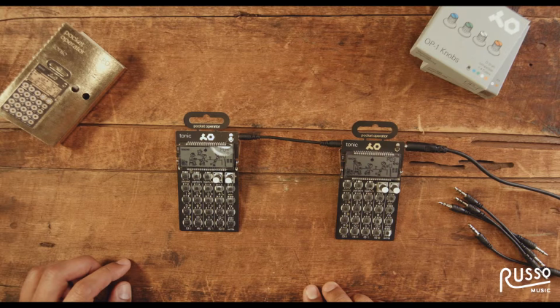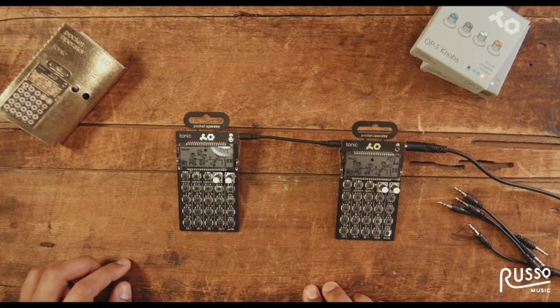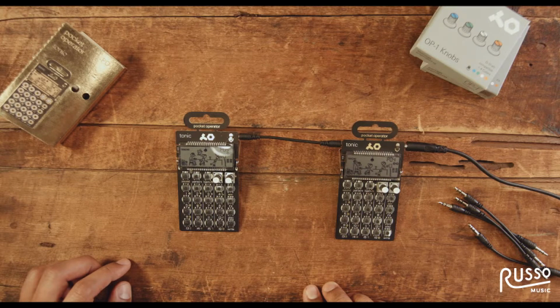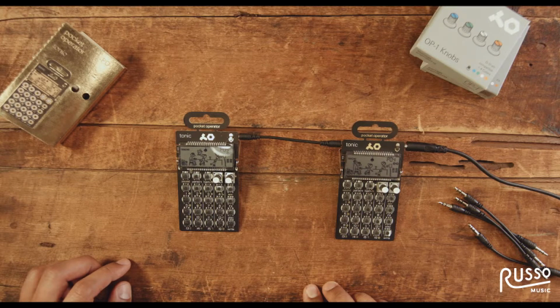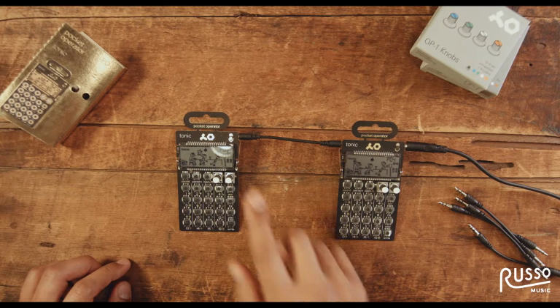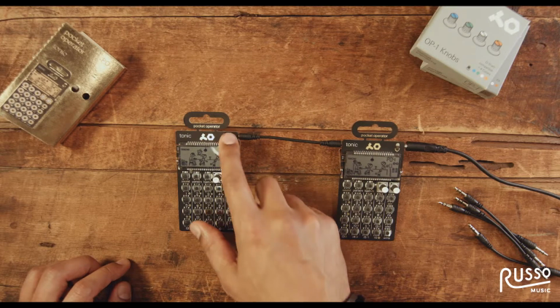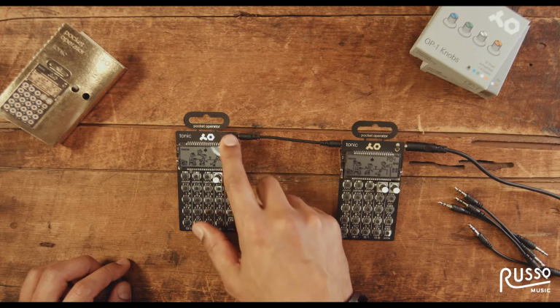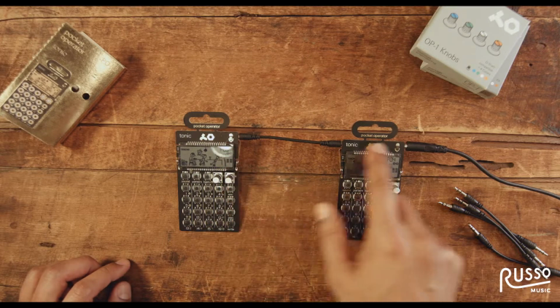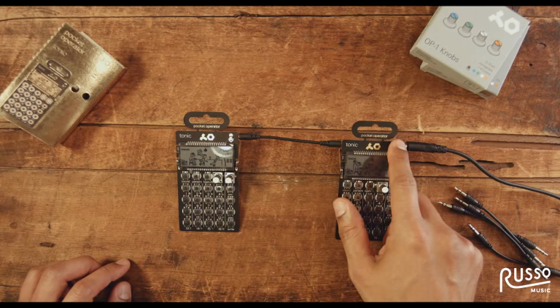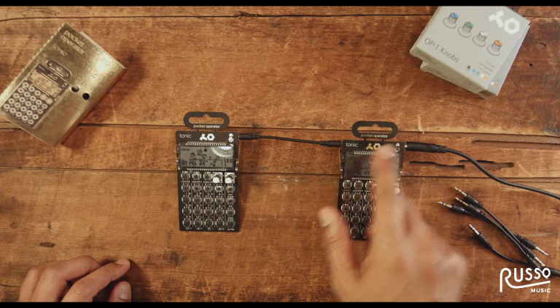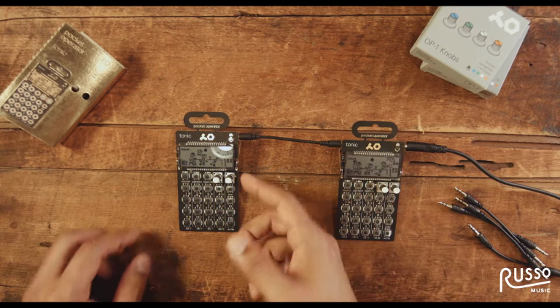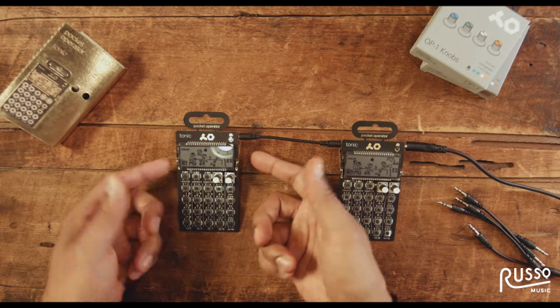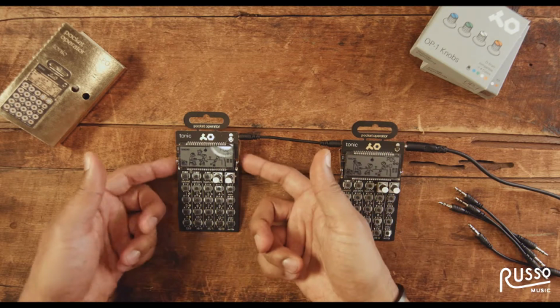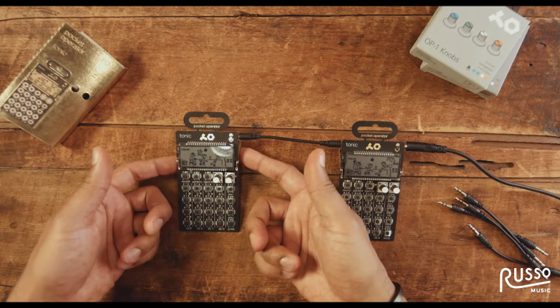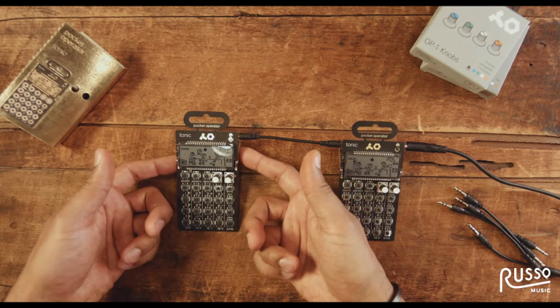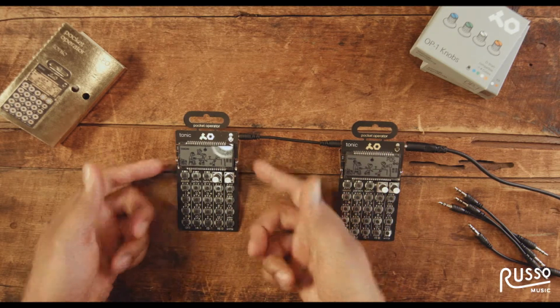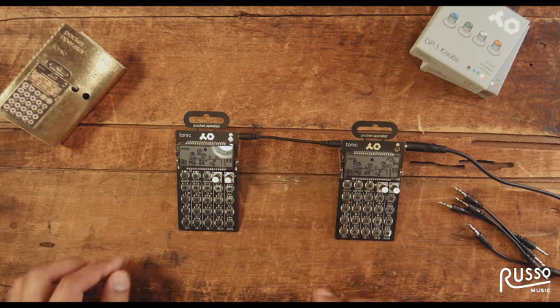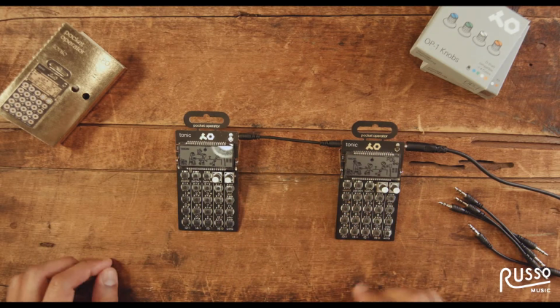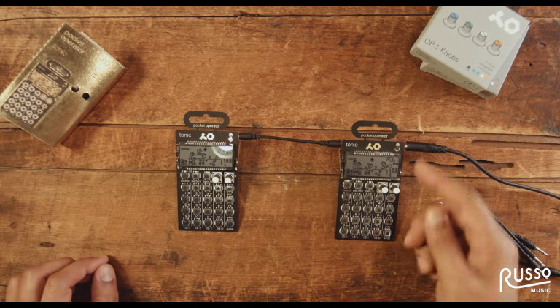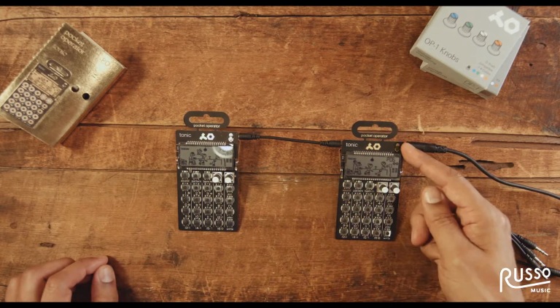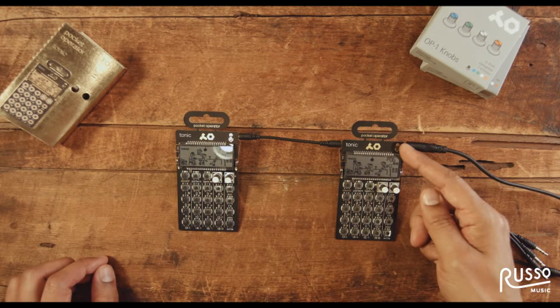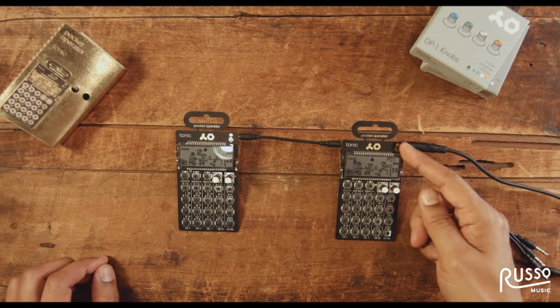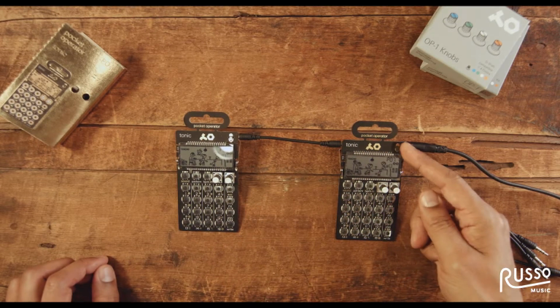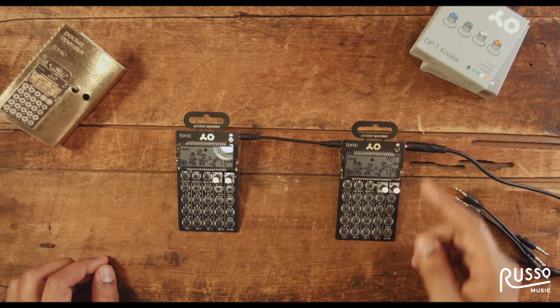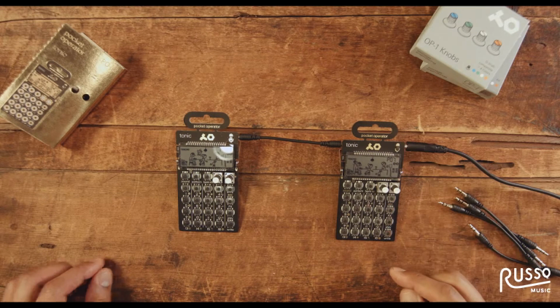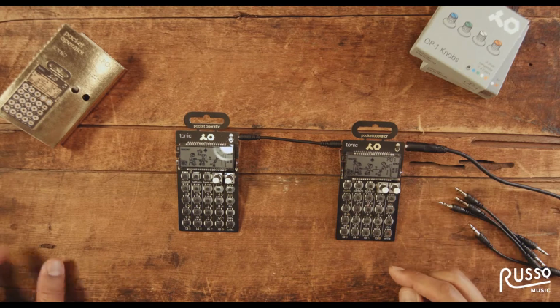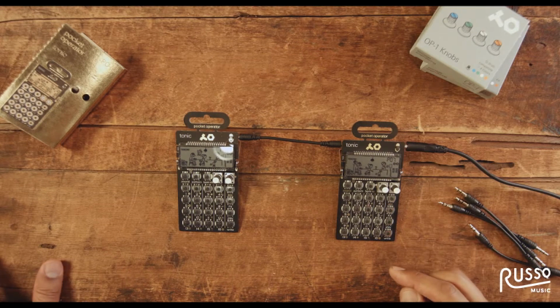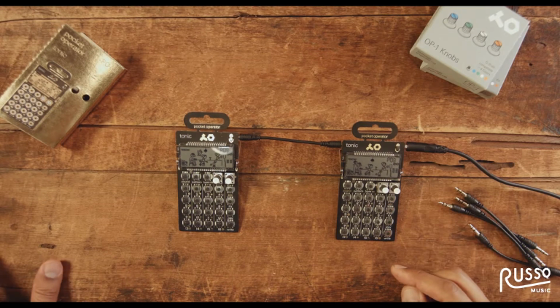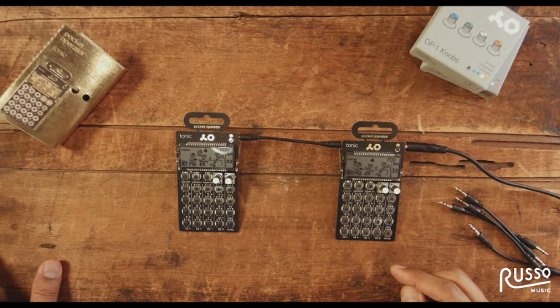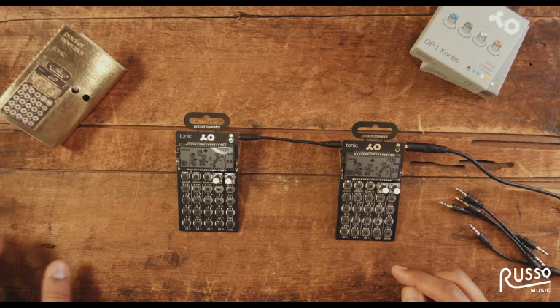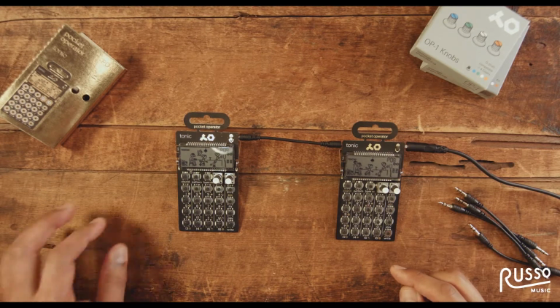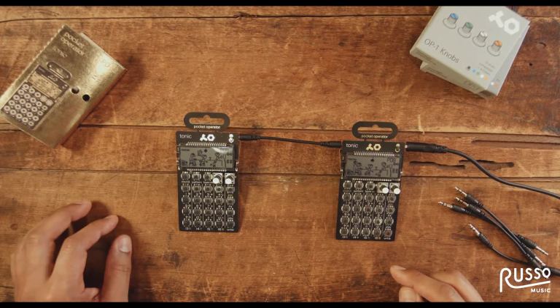You could do the same thing with the speaker on the back of the pocket operator and the microphone that's on the top of the pocket operator.